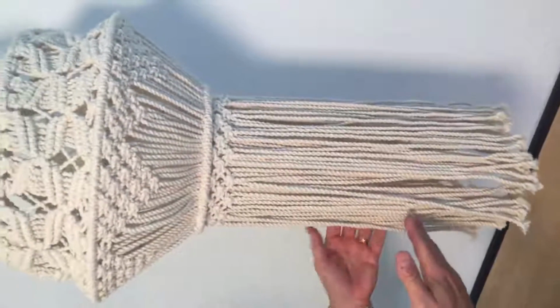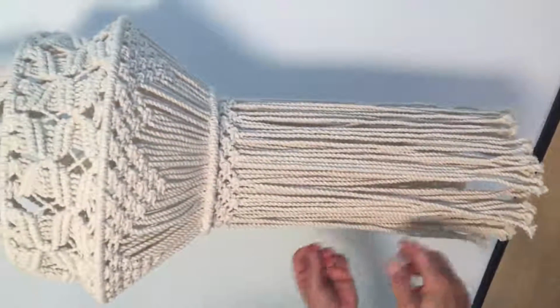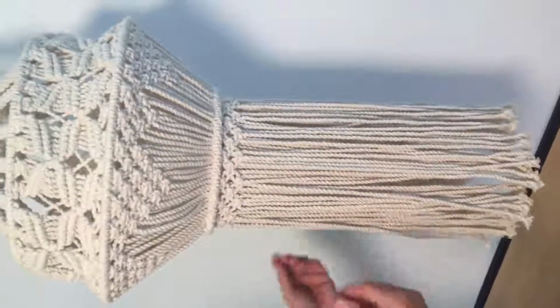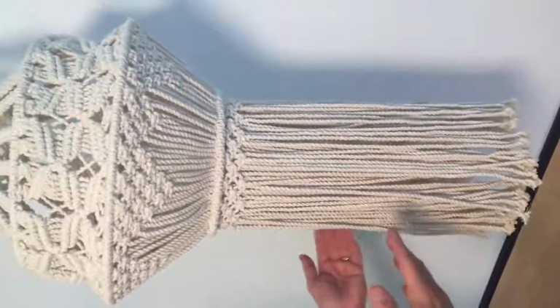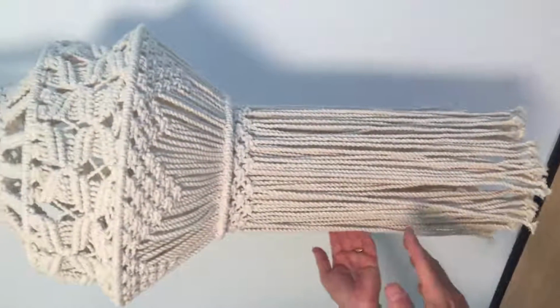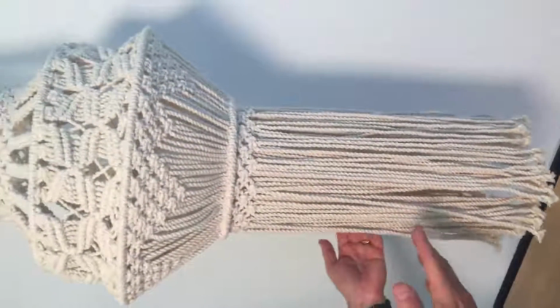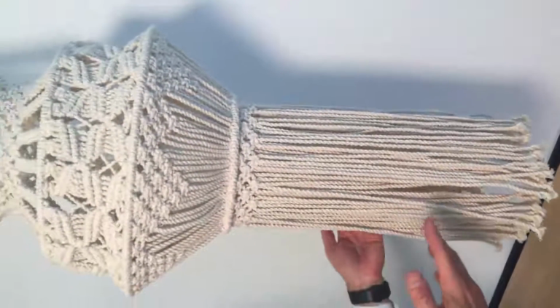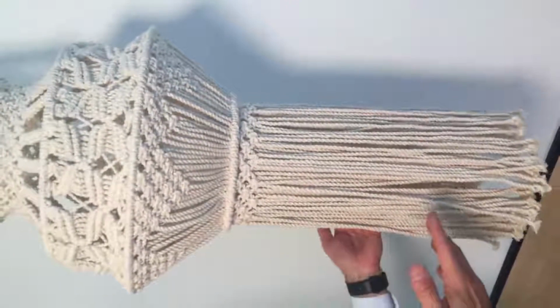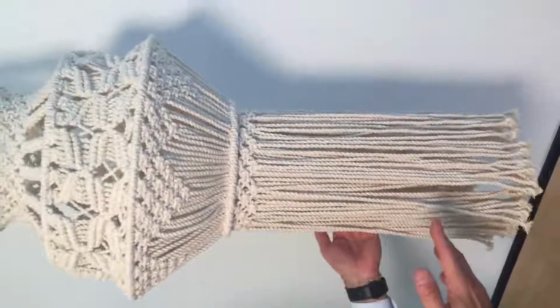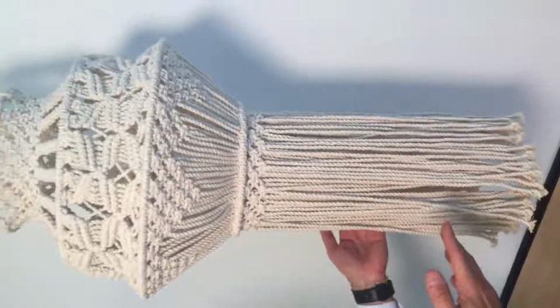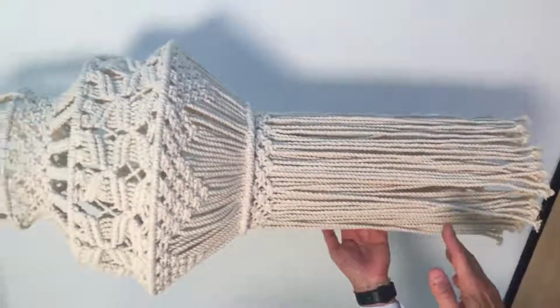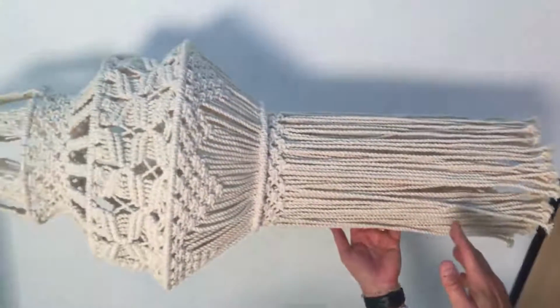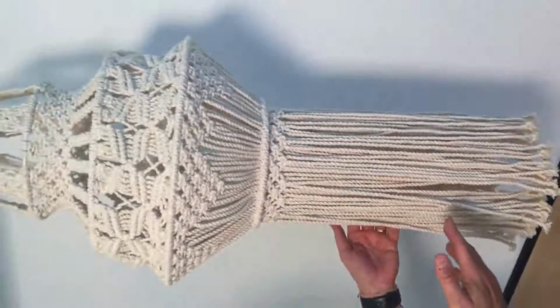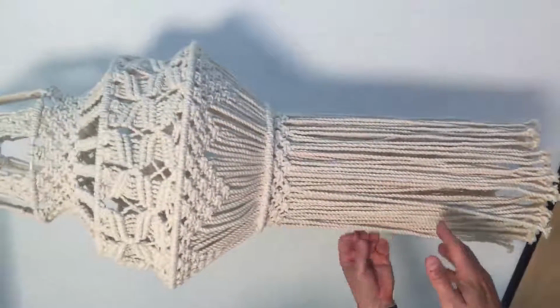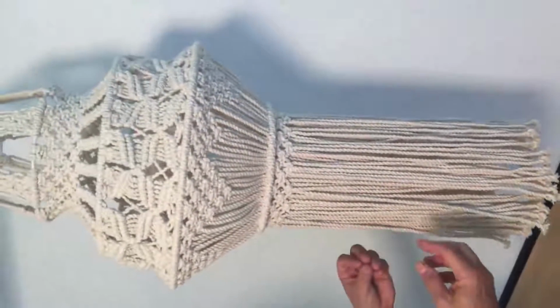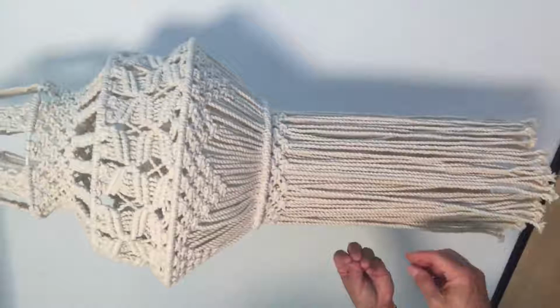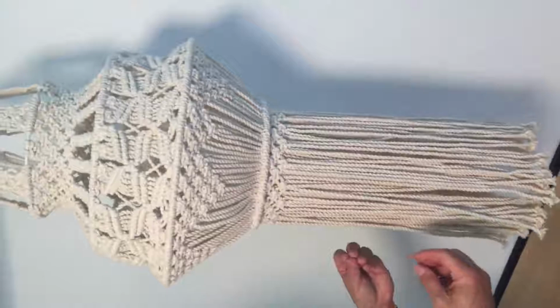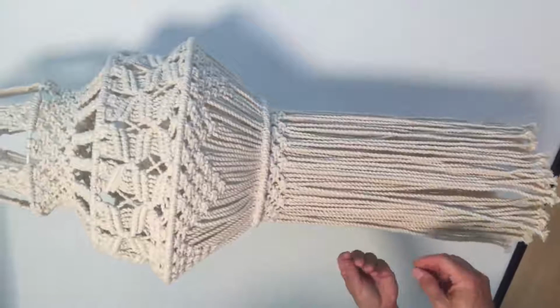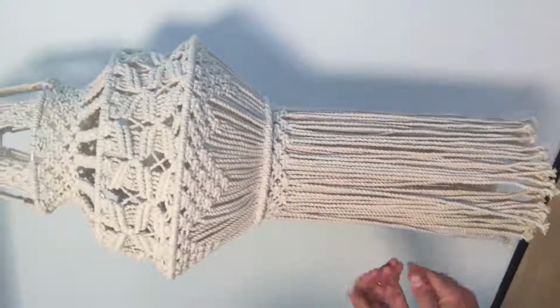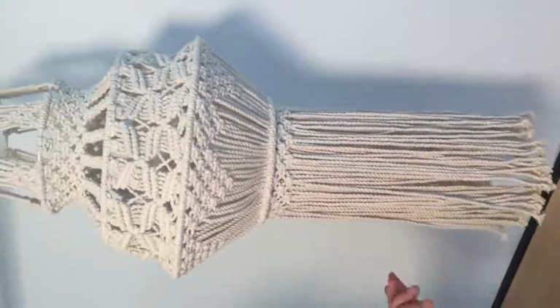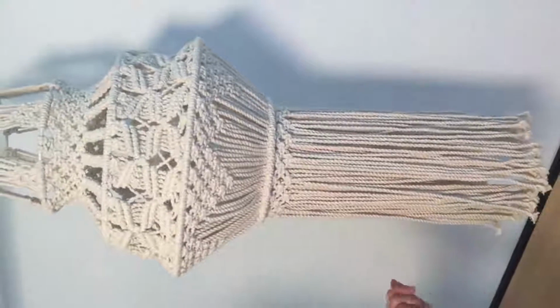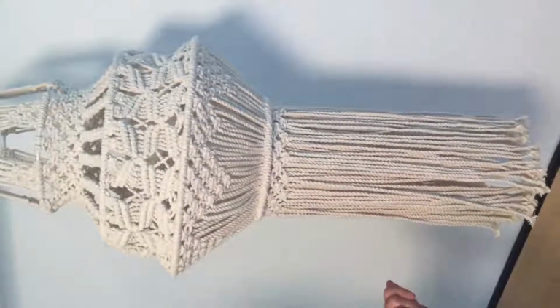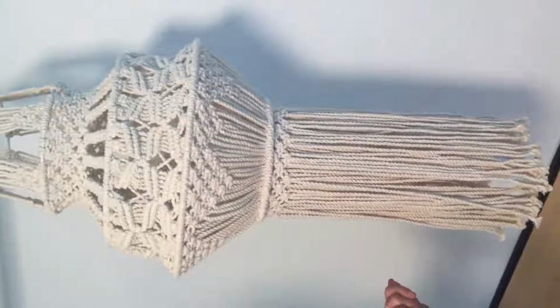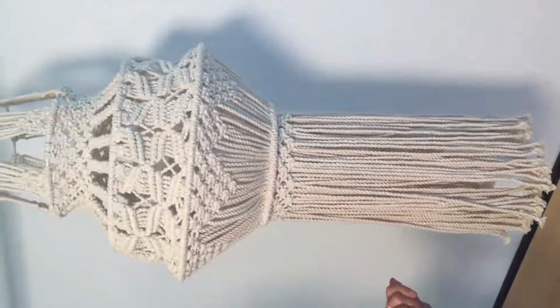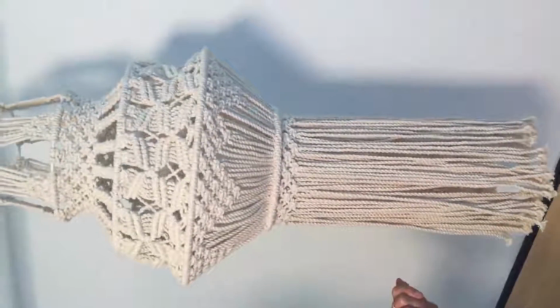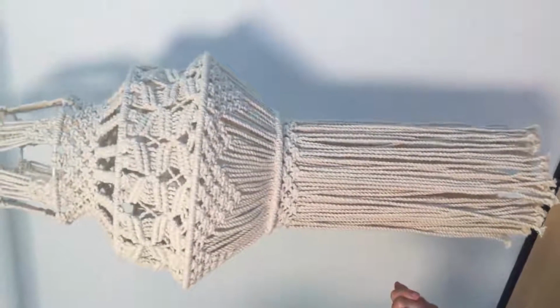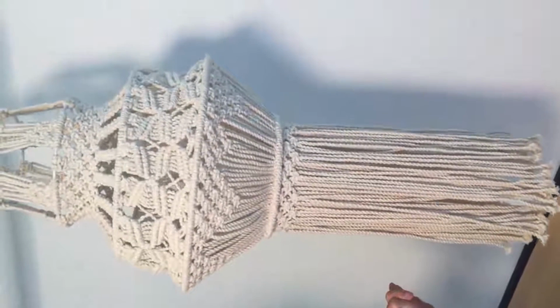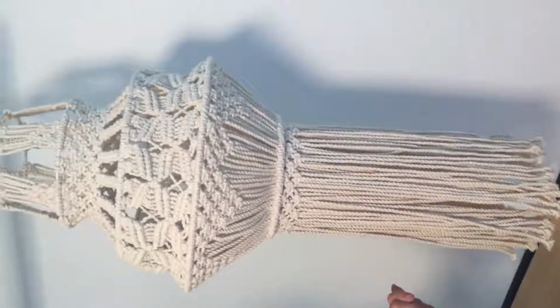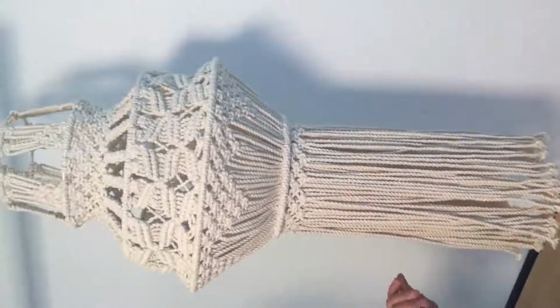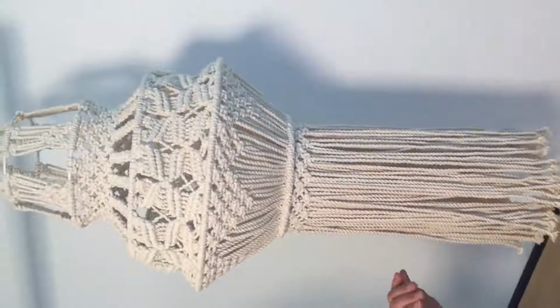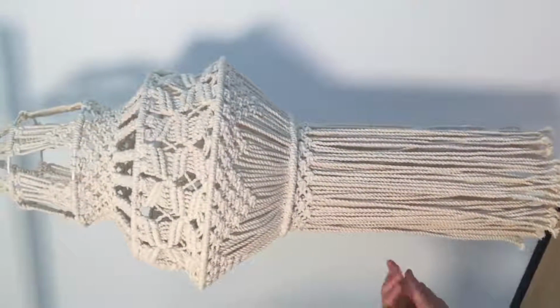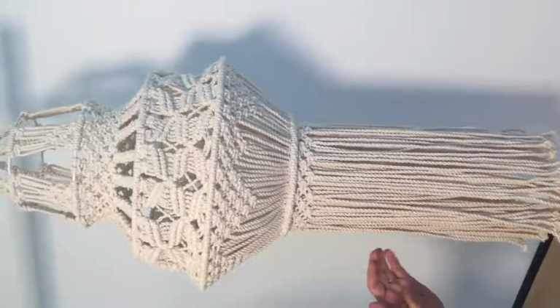This is truly a handicraft and I think it really adds a tremendous charm to decor.